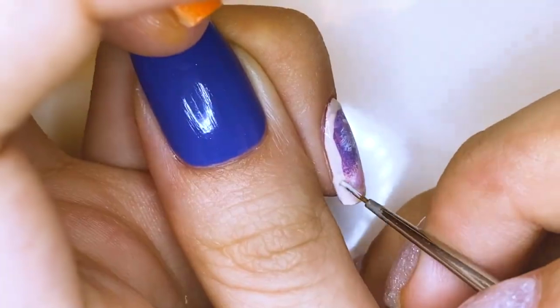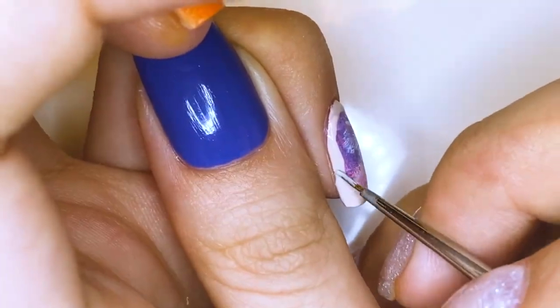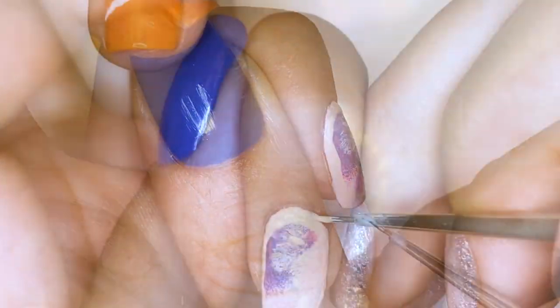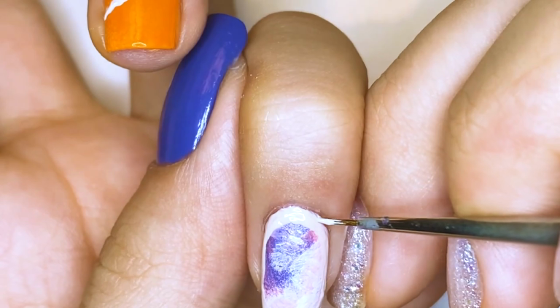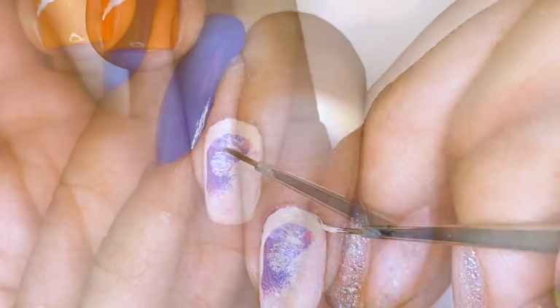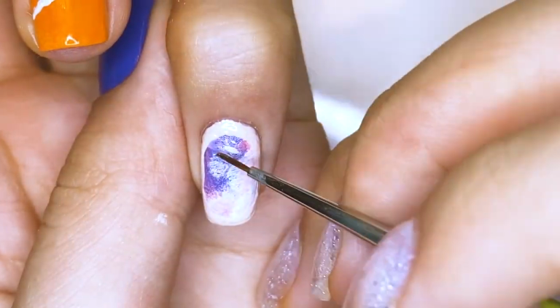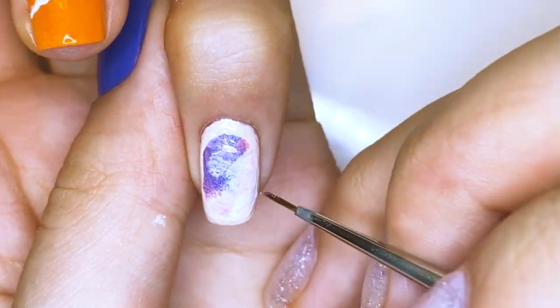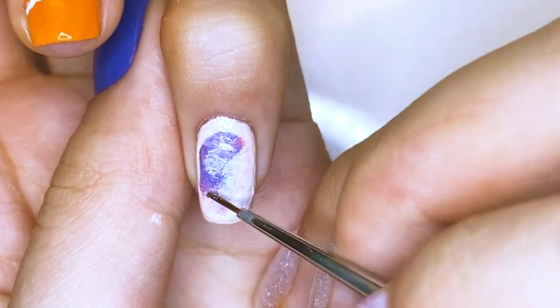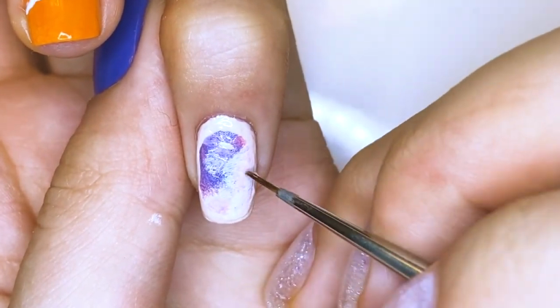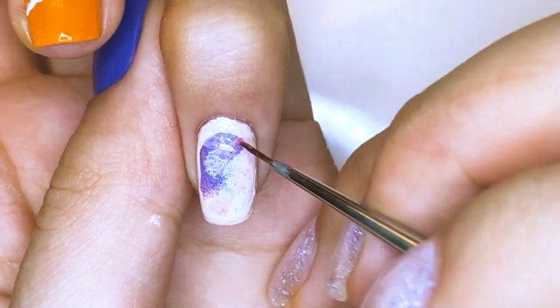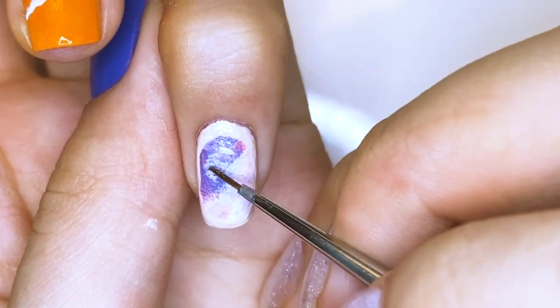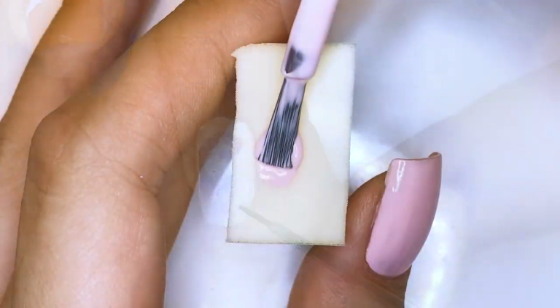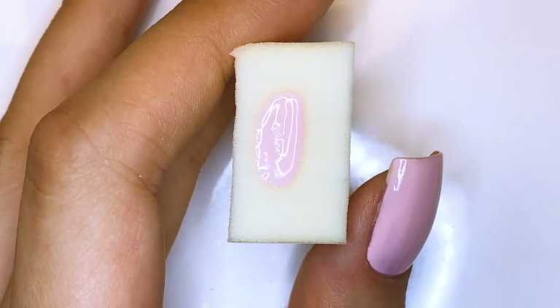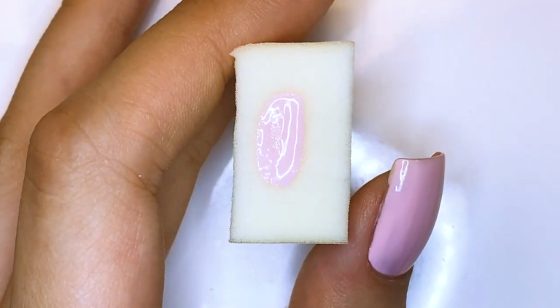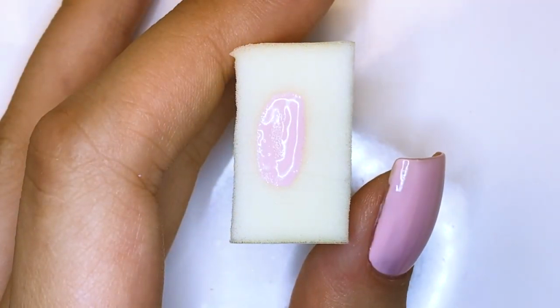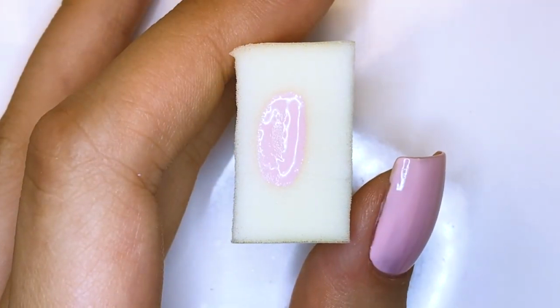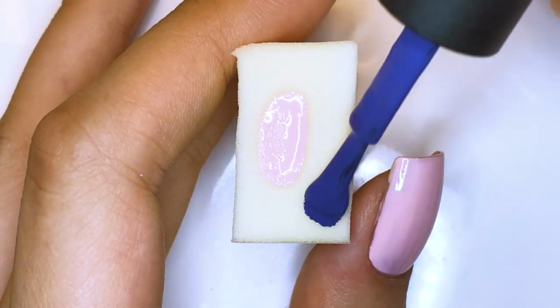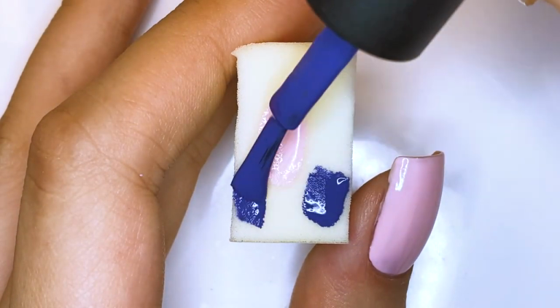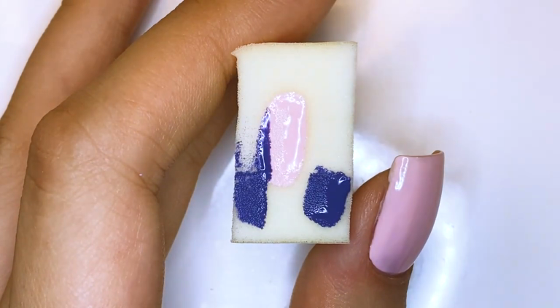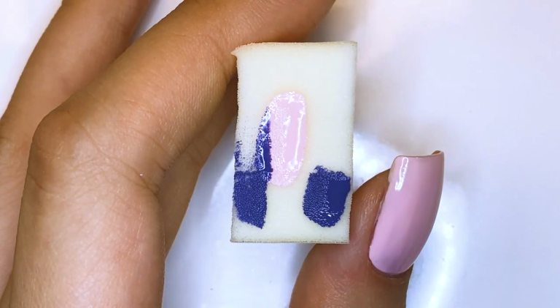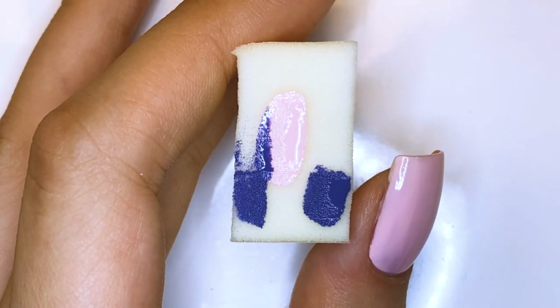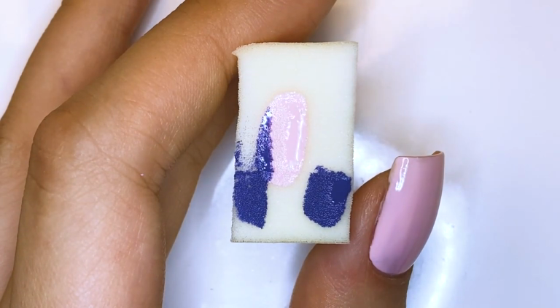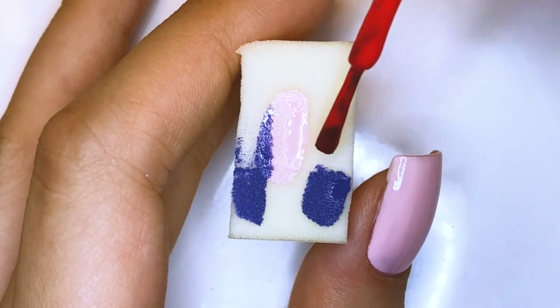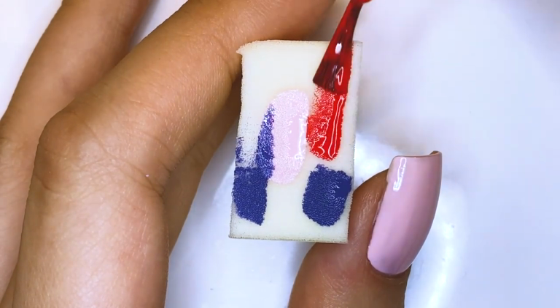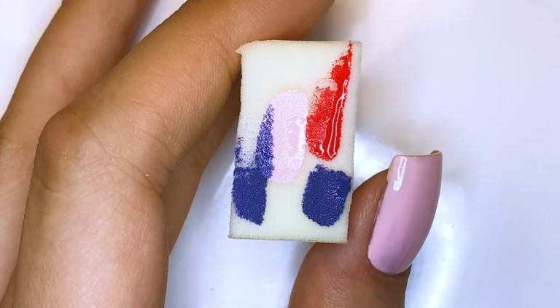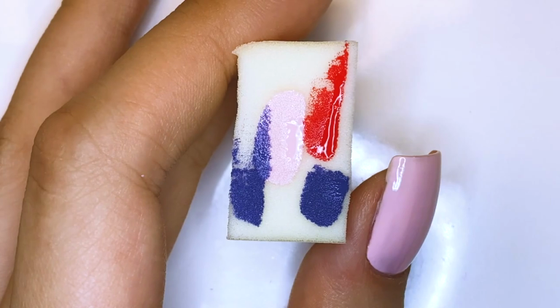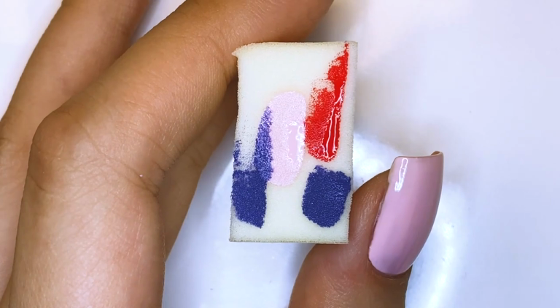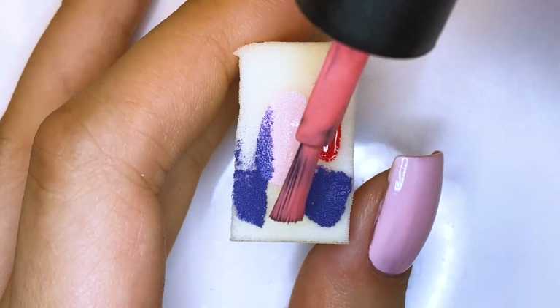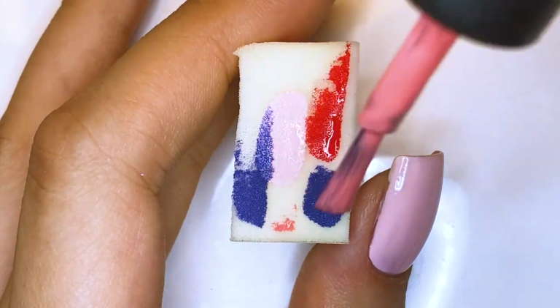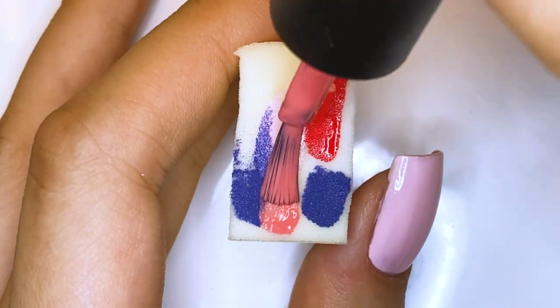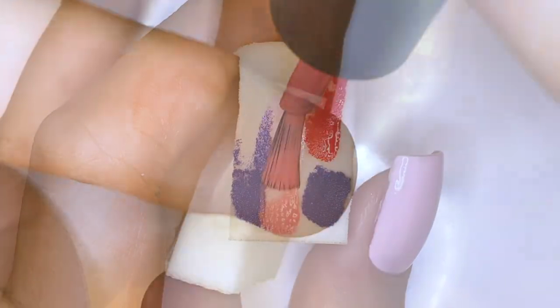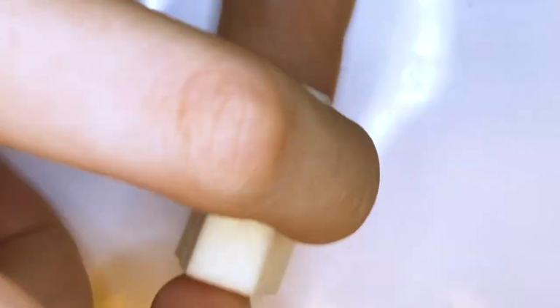Next, I just went in with some hollow polish. For the thumbnail, I'm going to do a design that's inspired by the cover art.